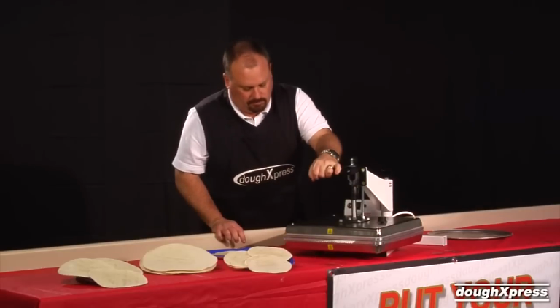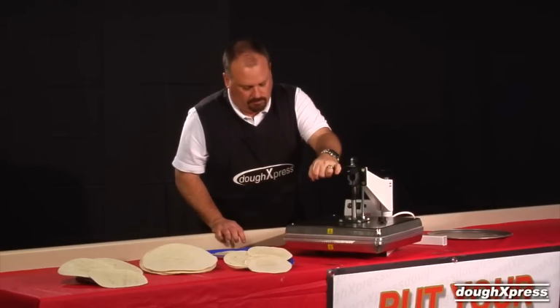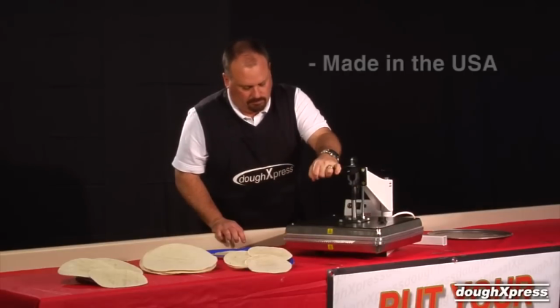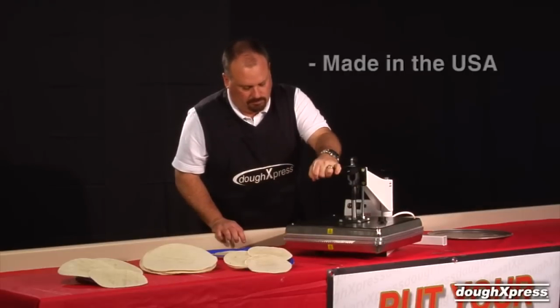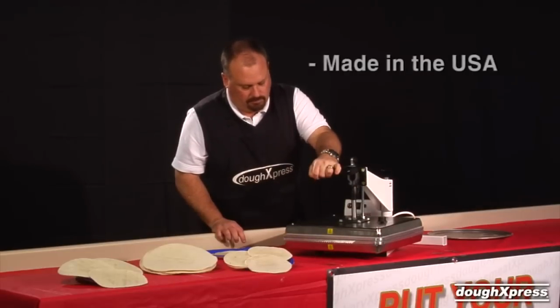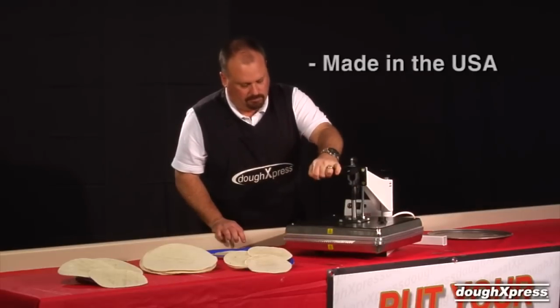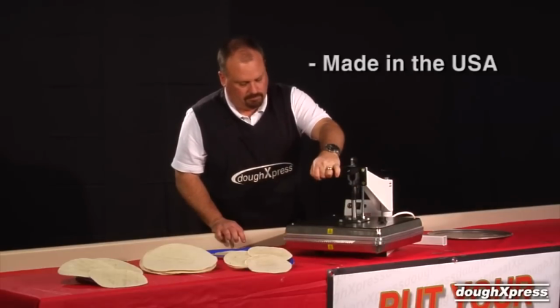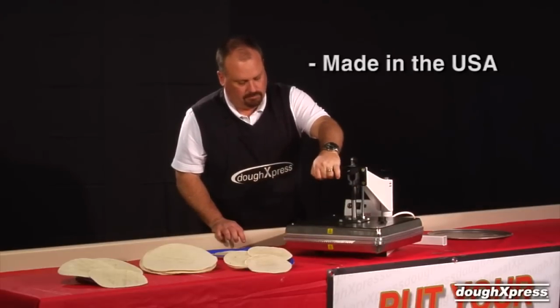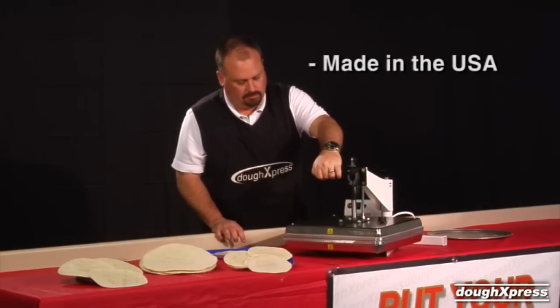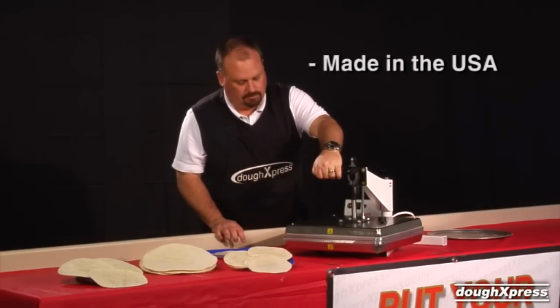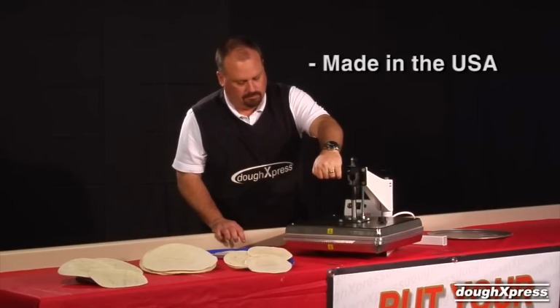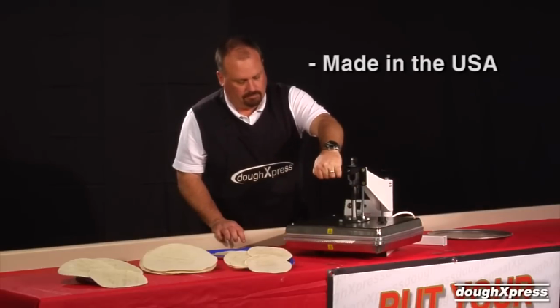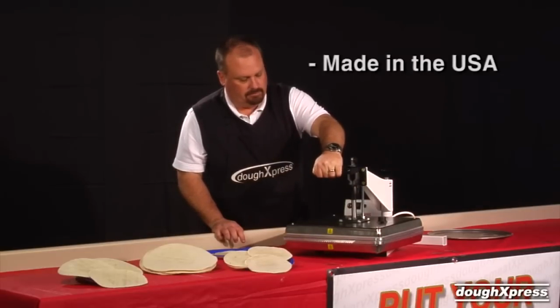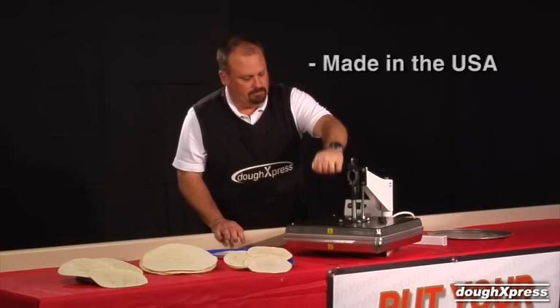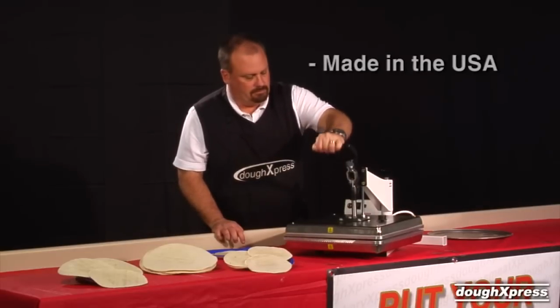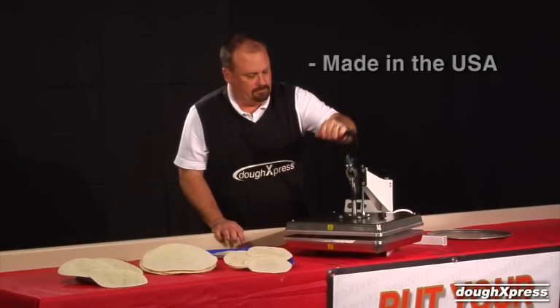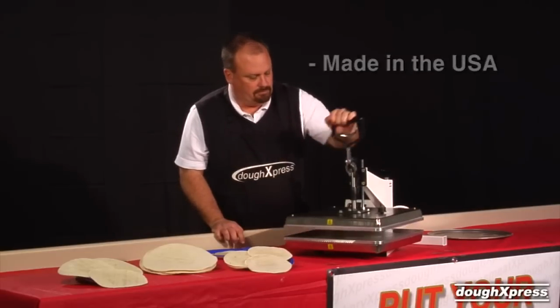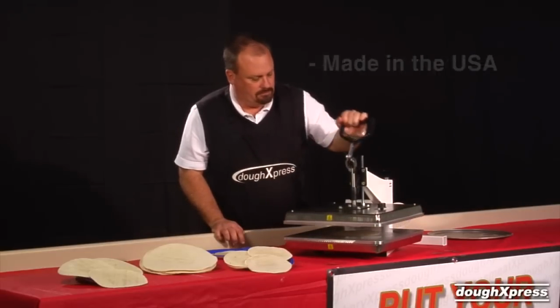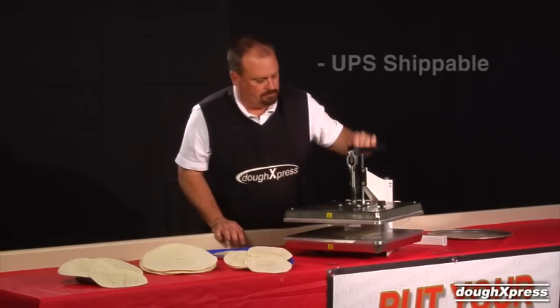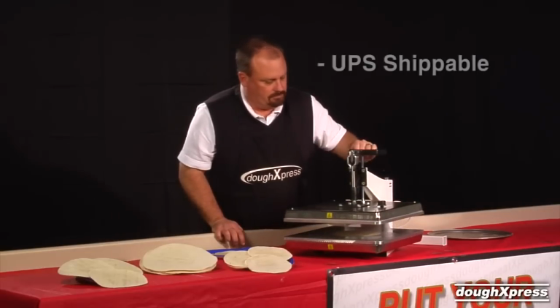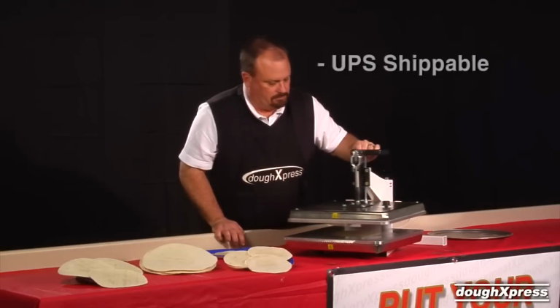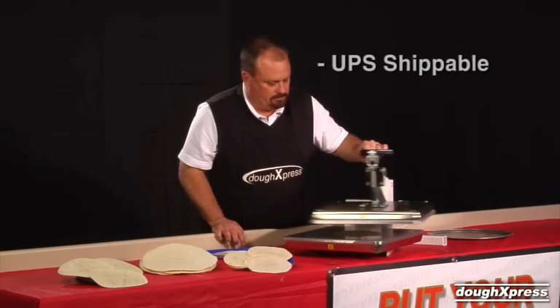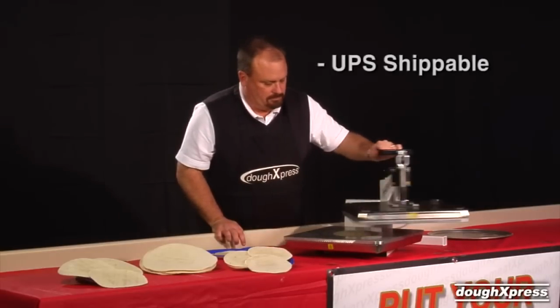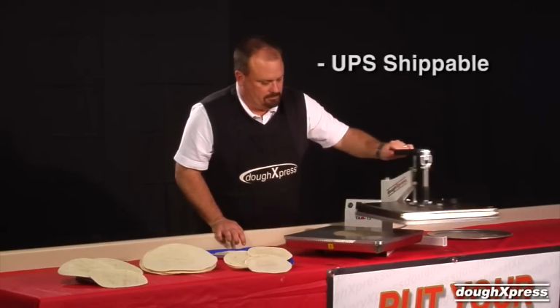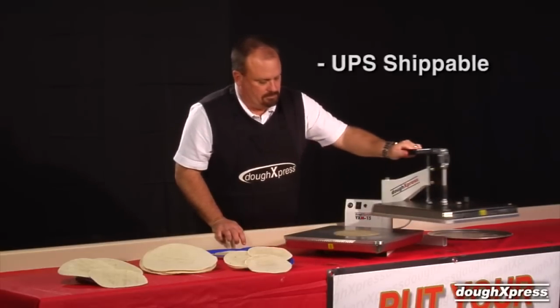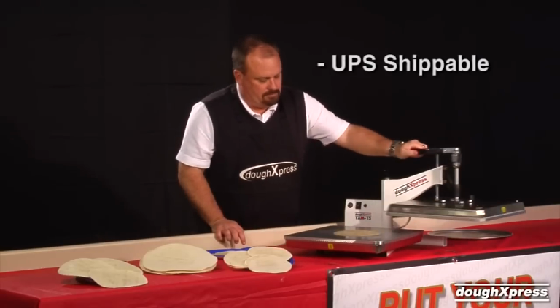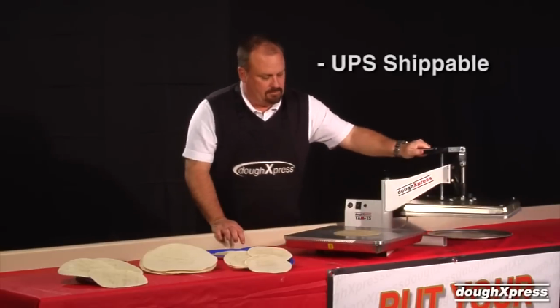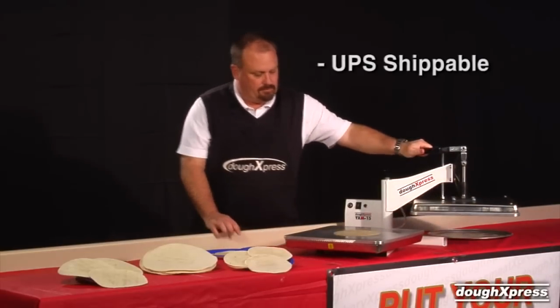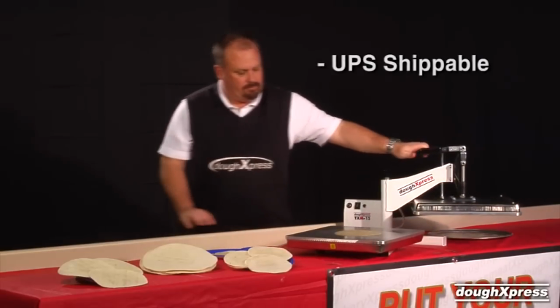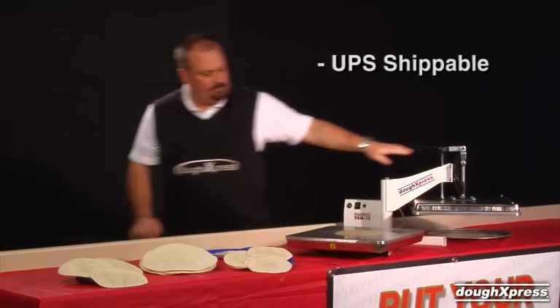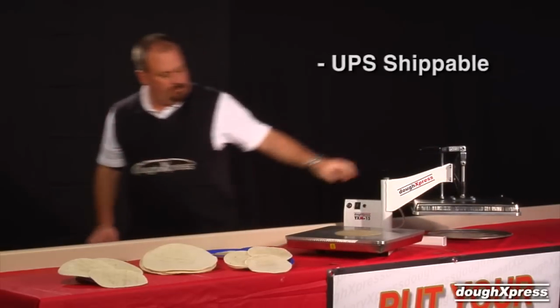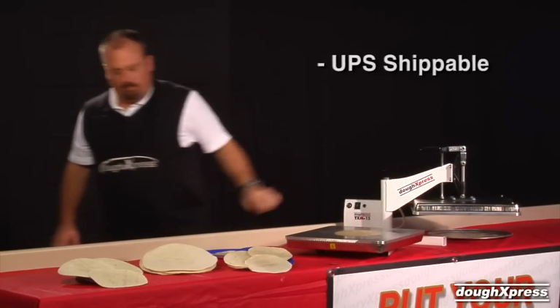The TXM15 is made in the USA and ships UPS in the continental U.S.